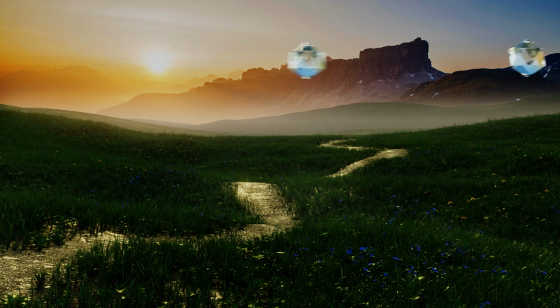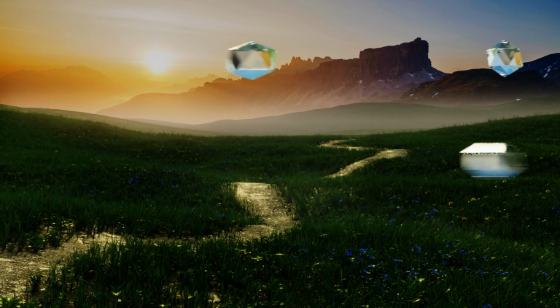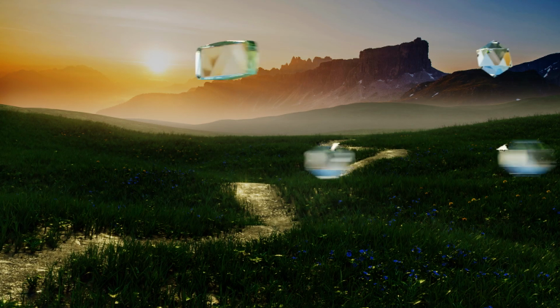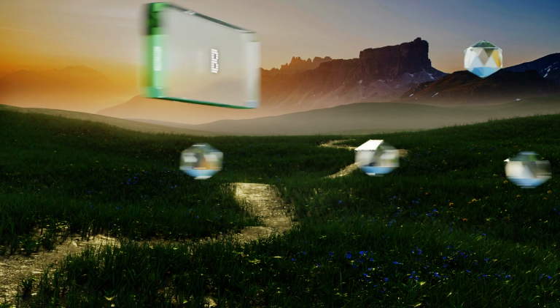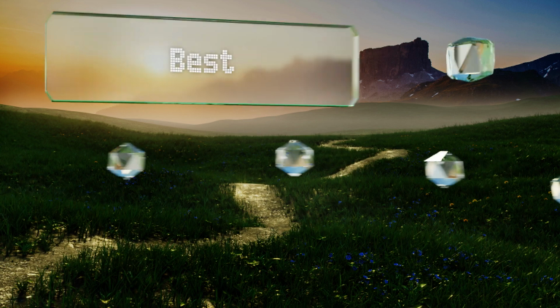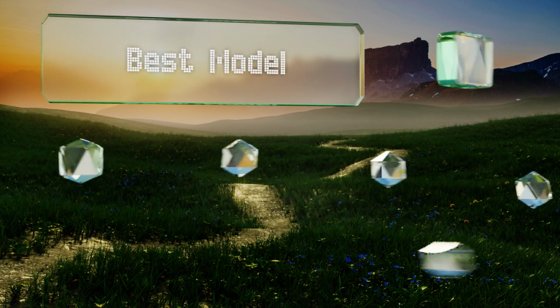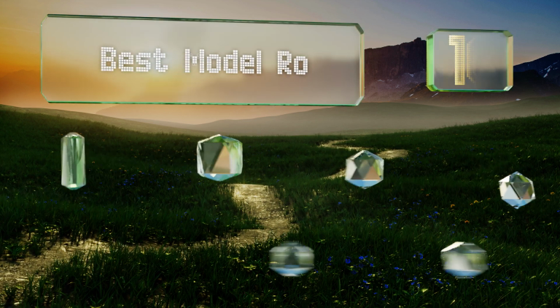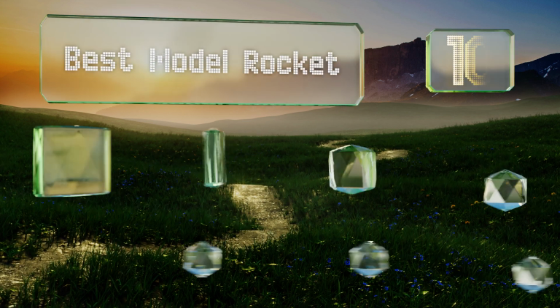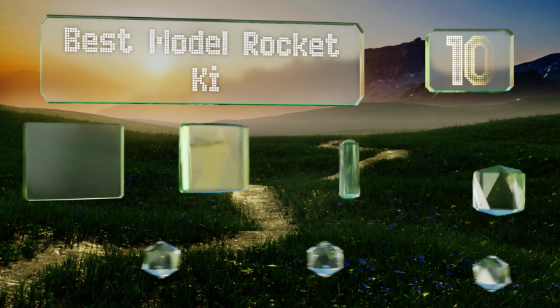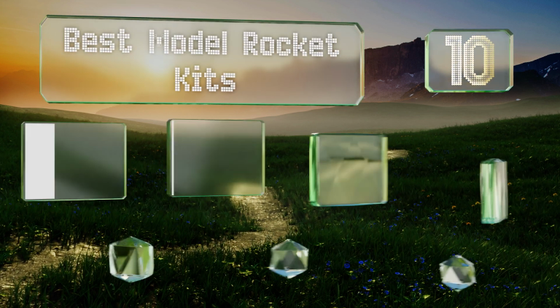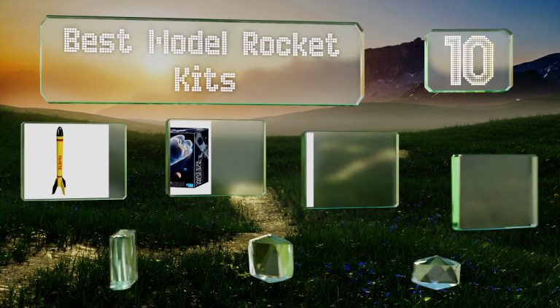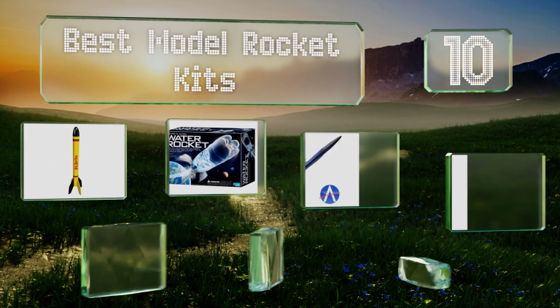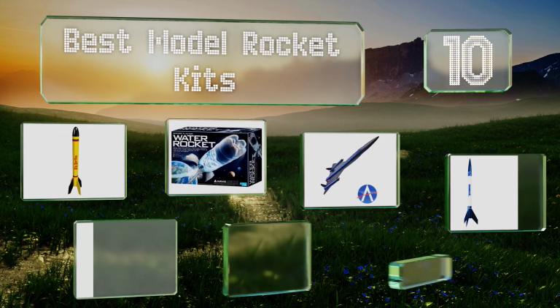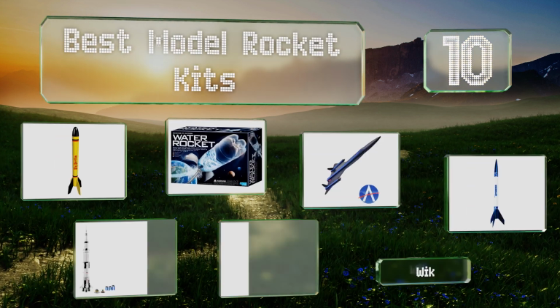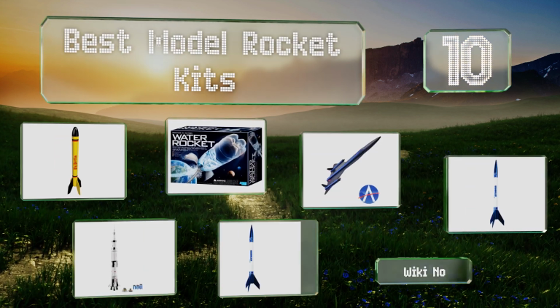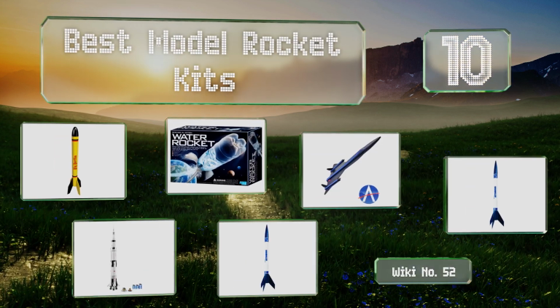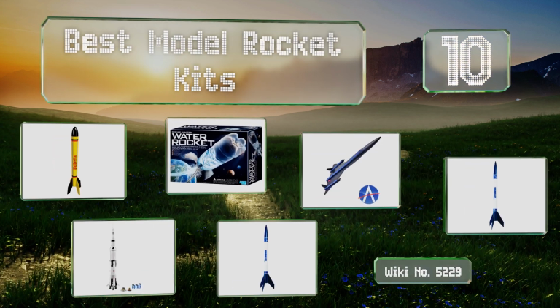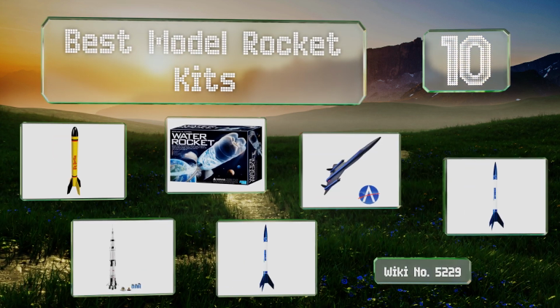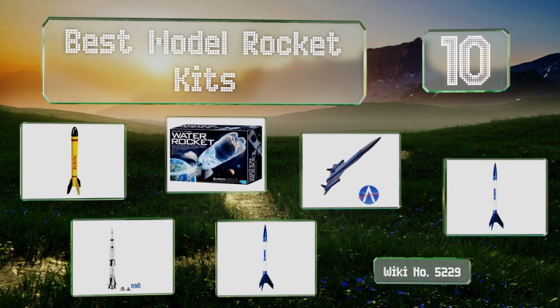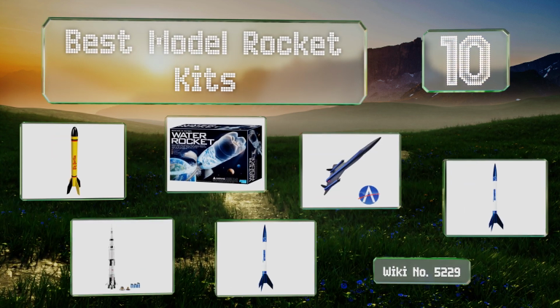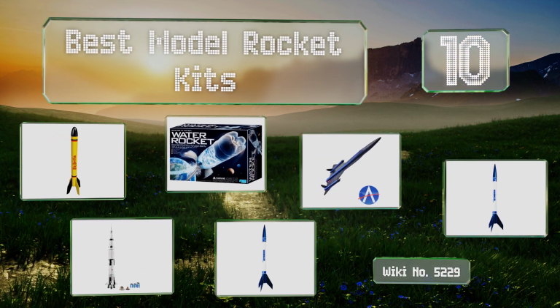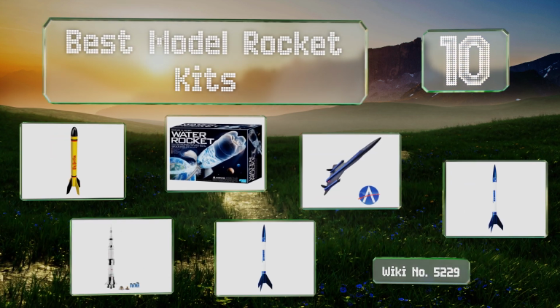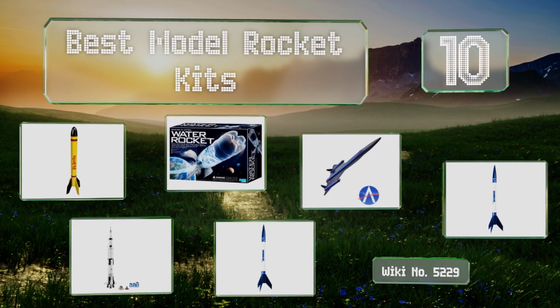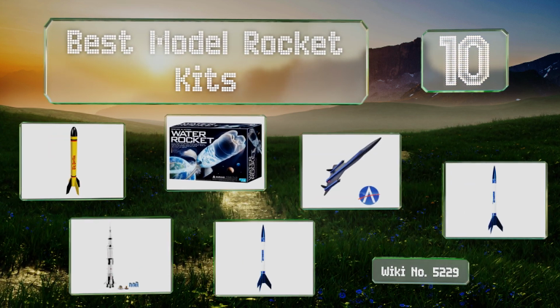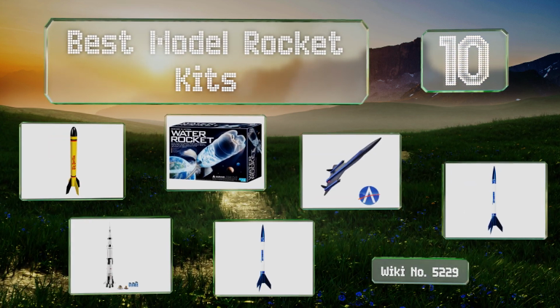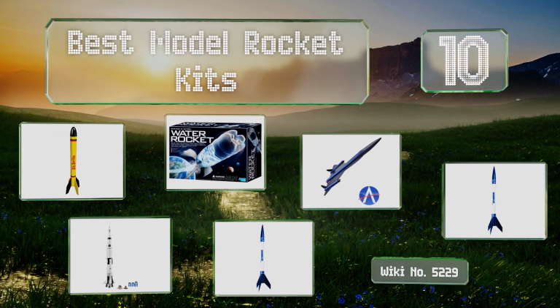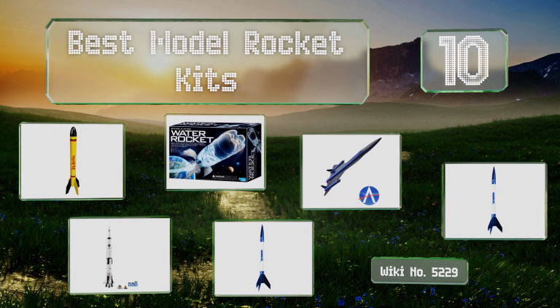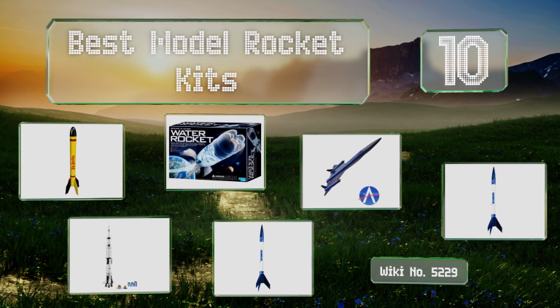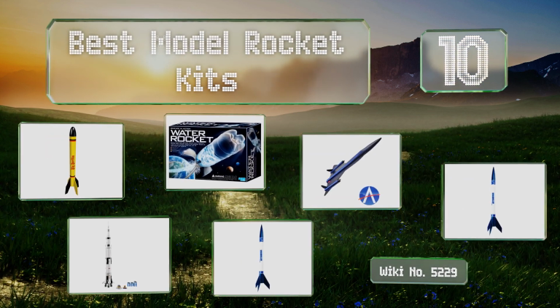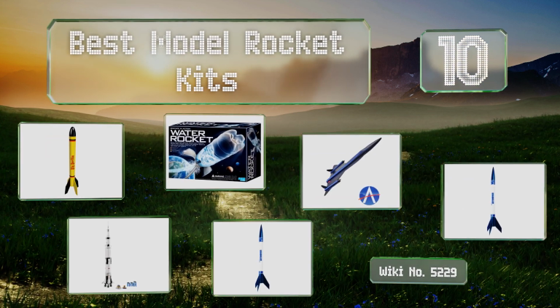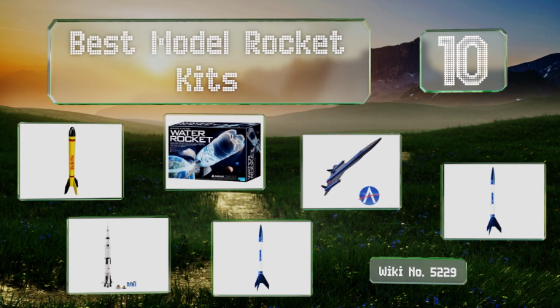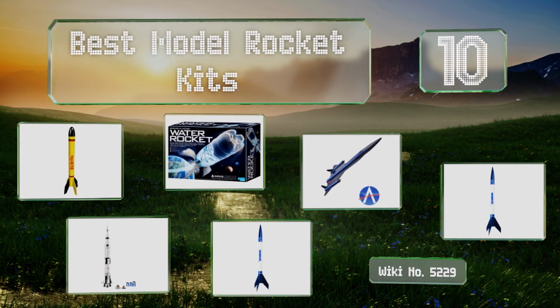EasyVid presents the 10 best model rocket kits. Let's get started with the list.